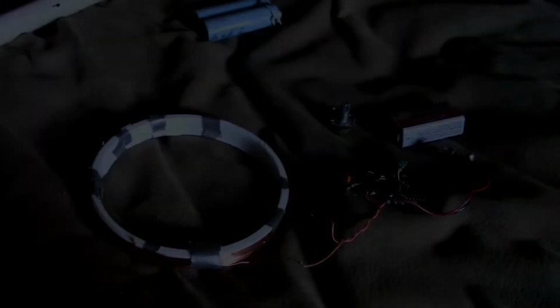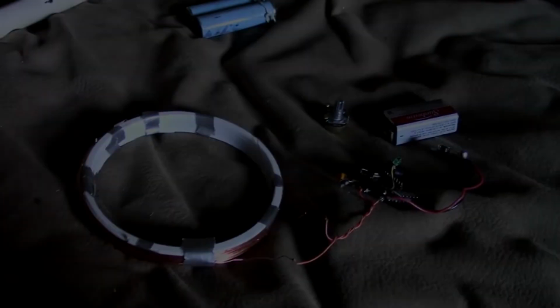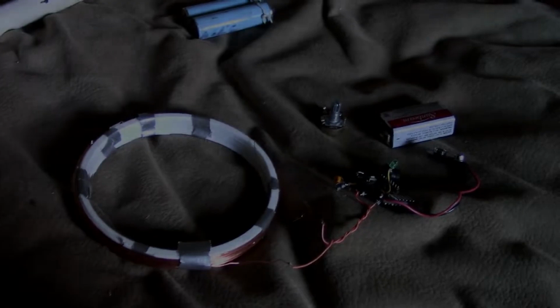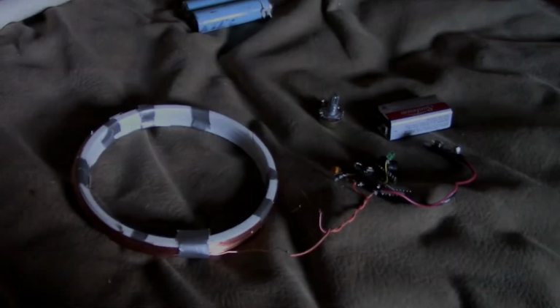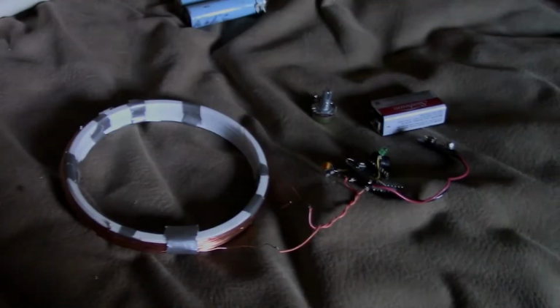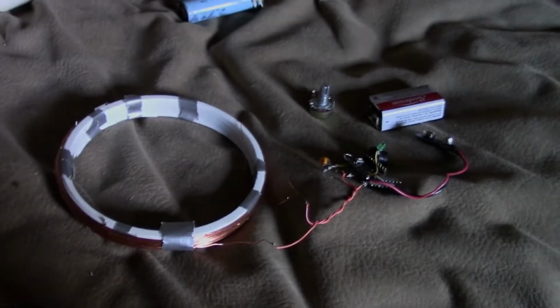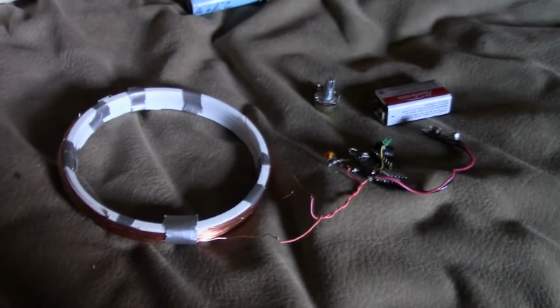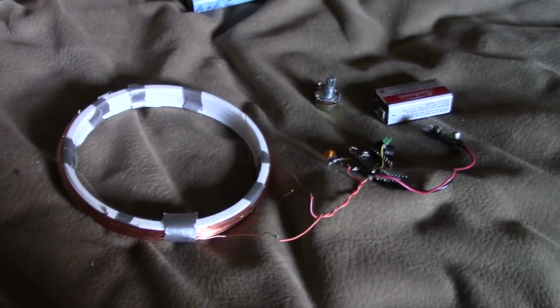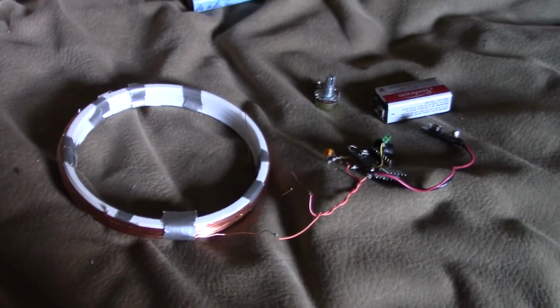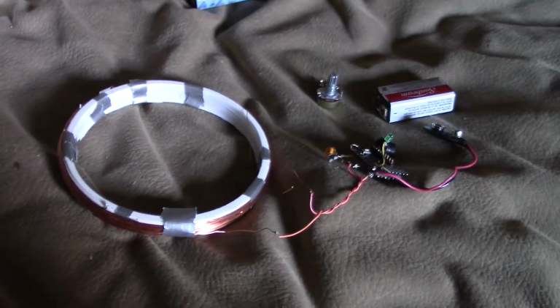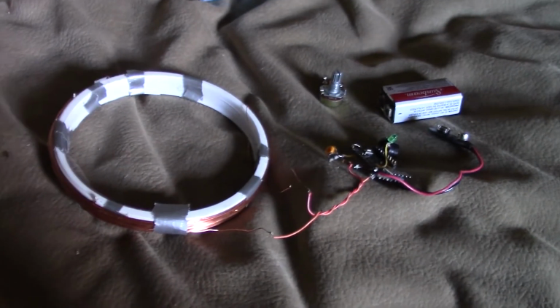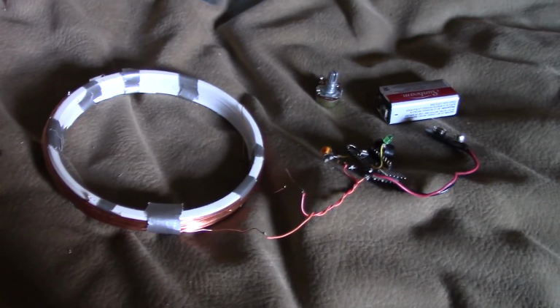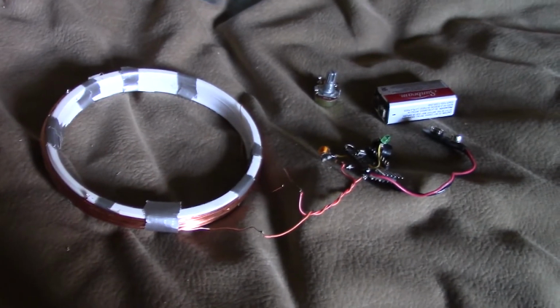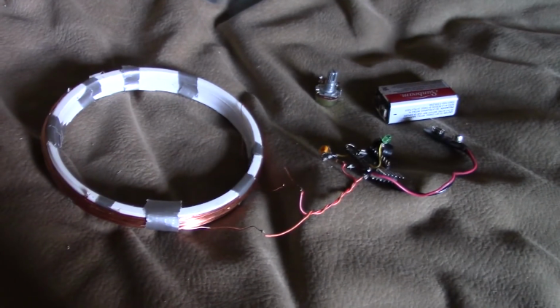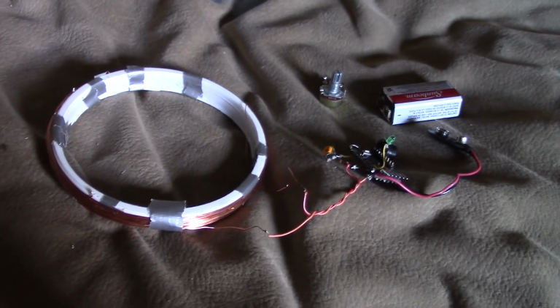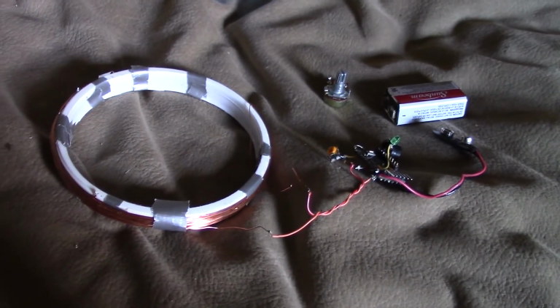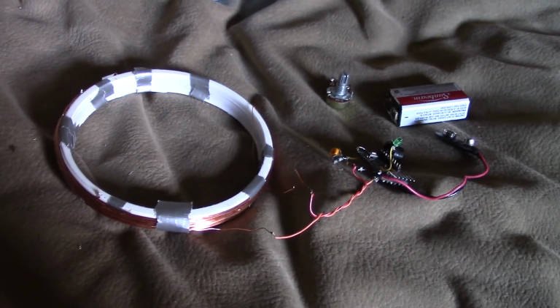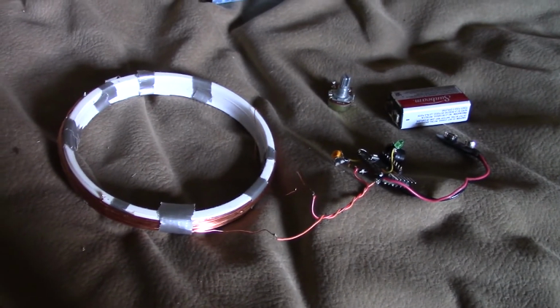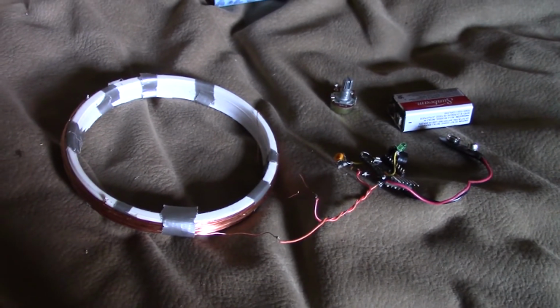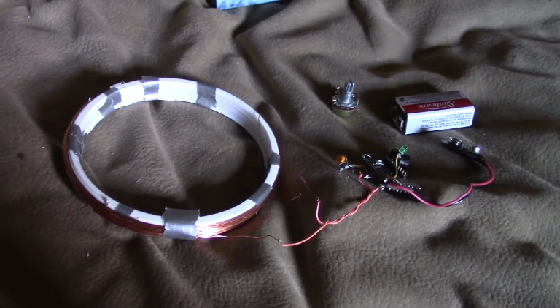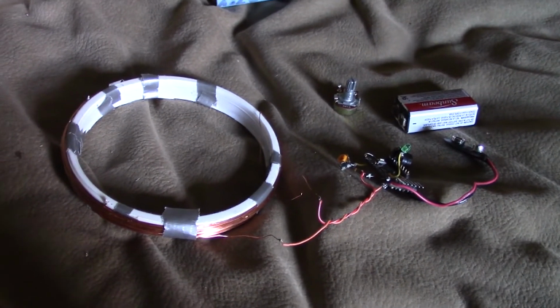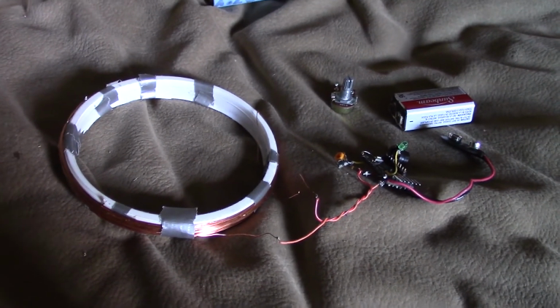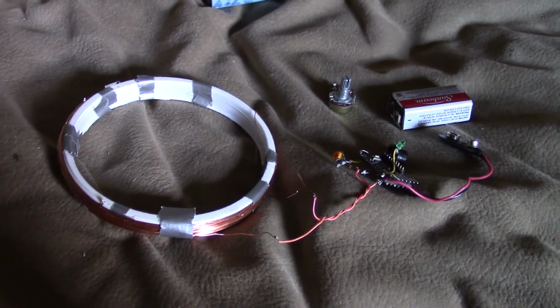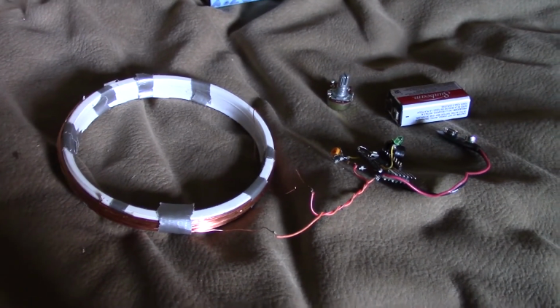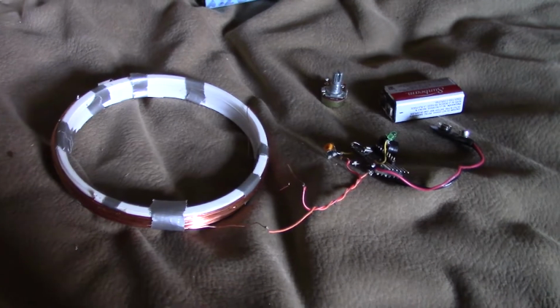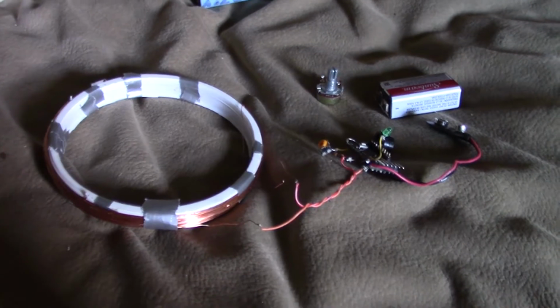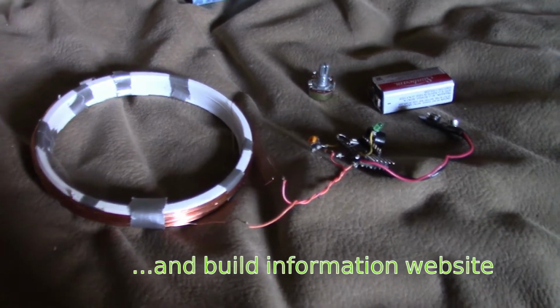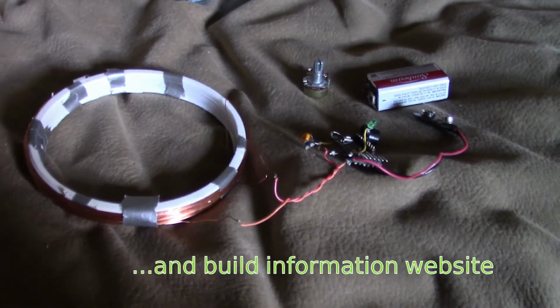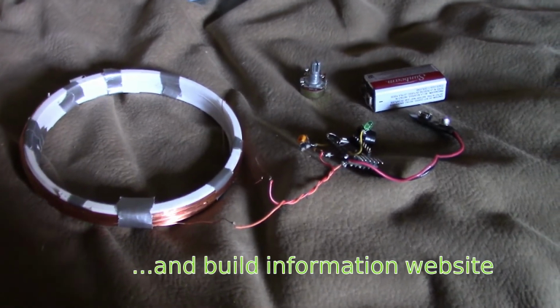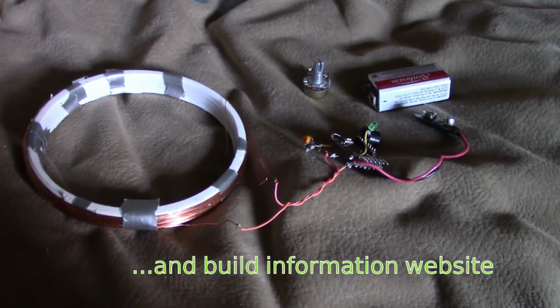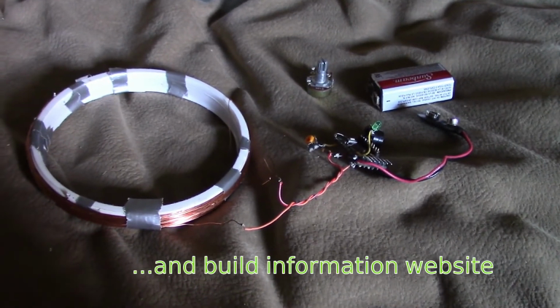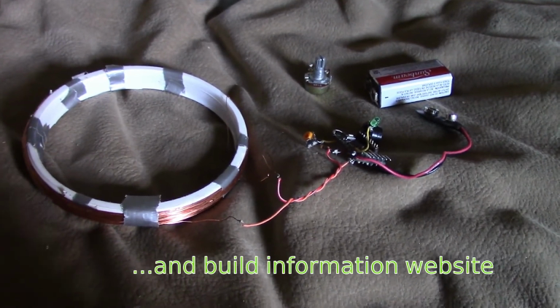Here's something a bit different — it's the circuit to a metal detector, and I'll post a link to the circuit diagram, which is very simple.